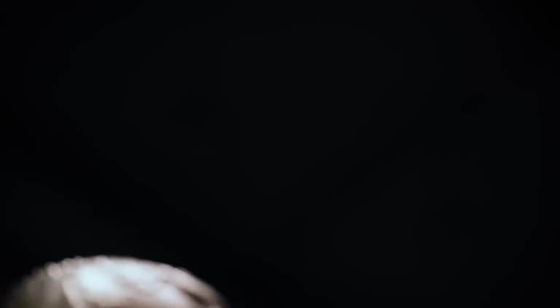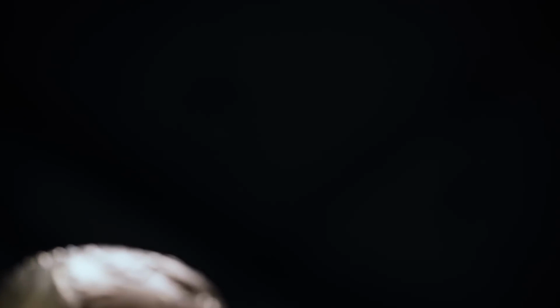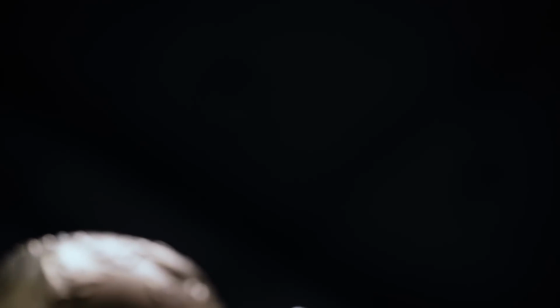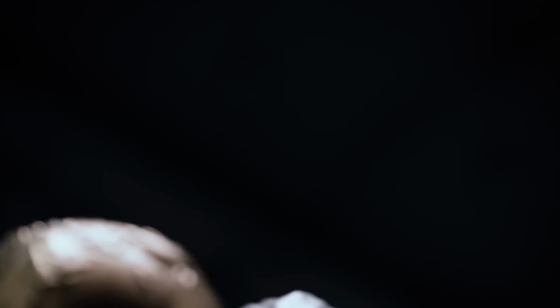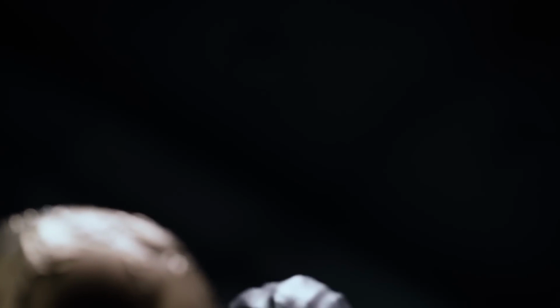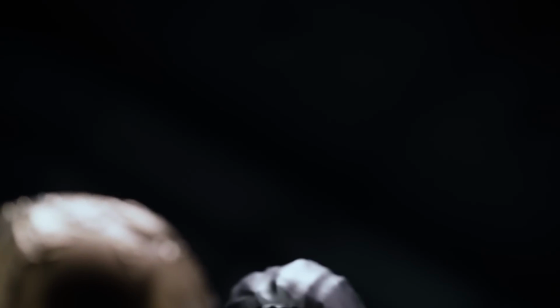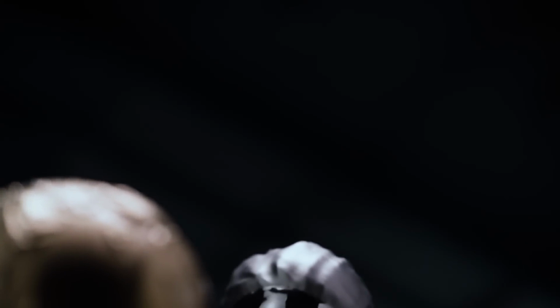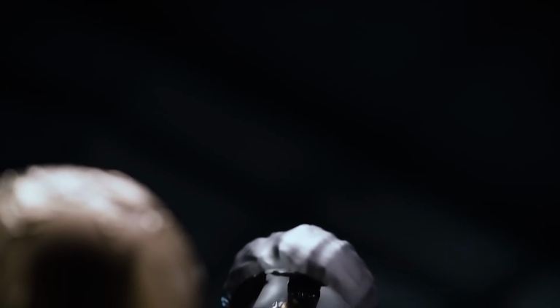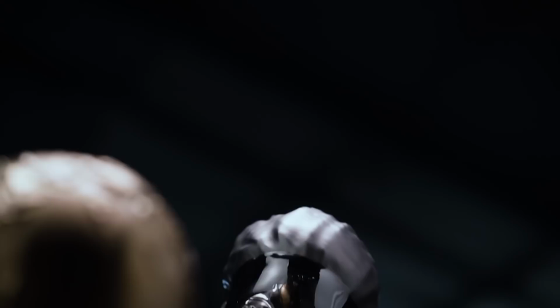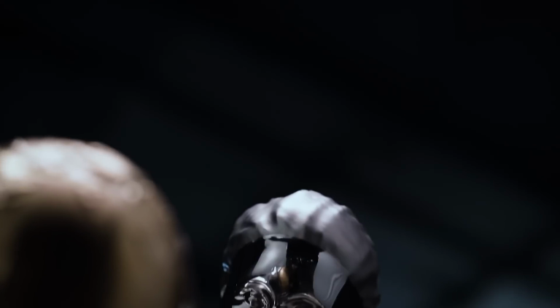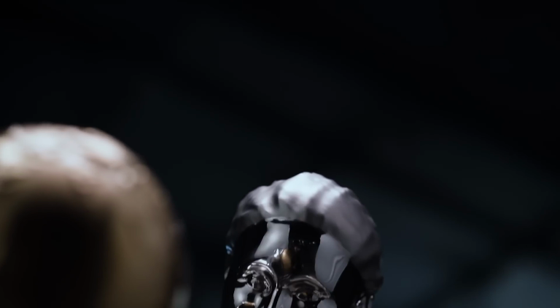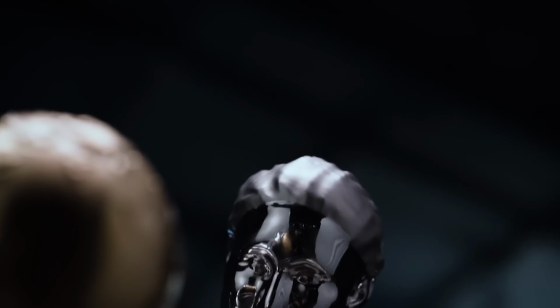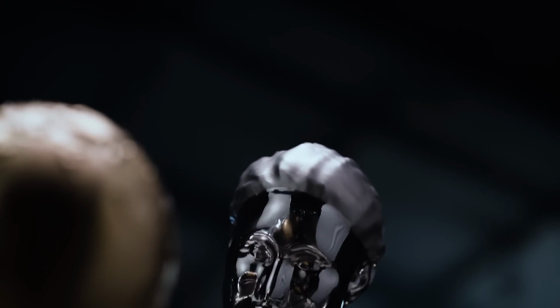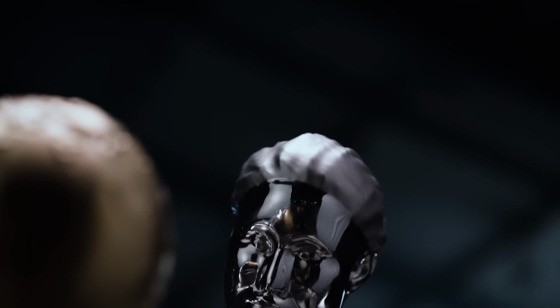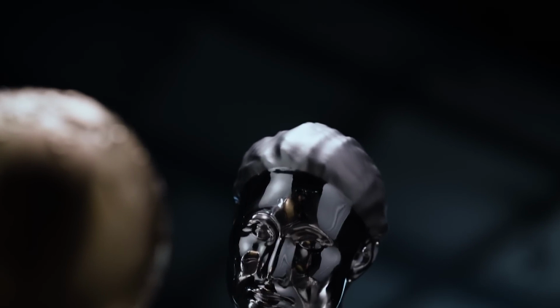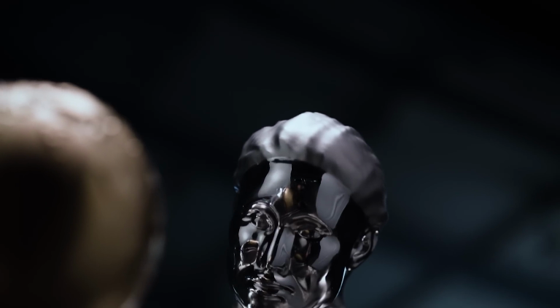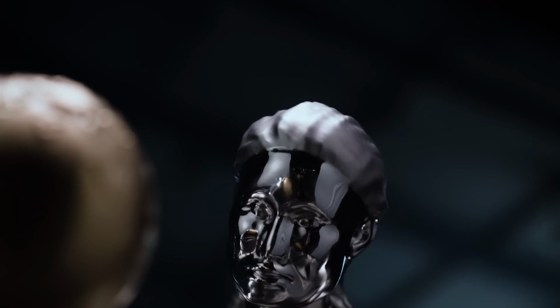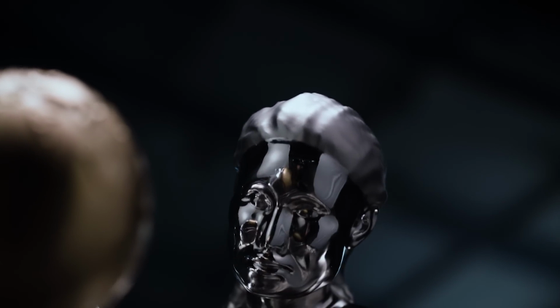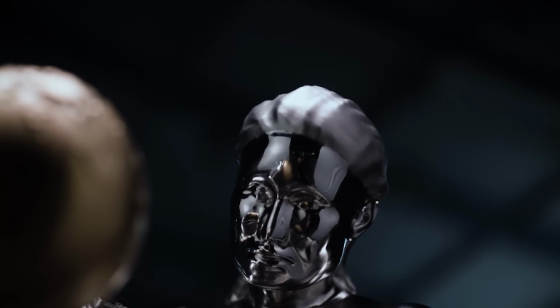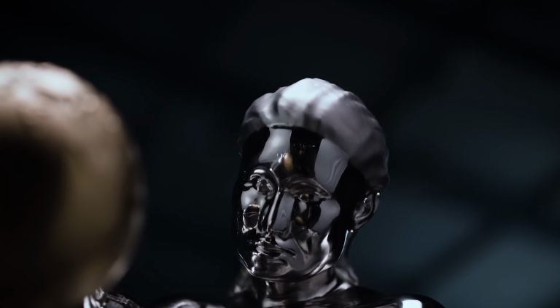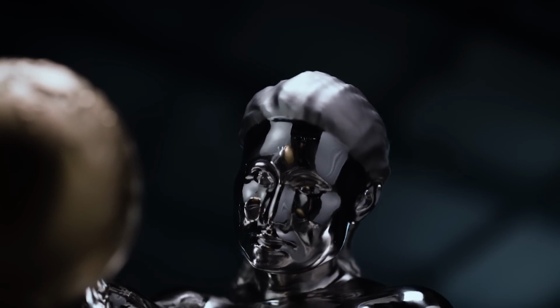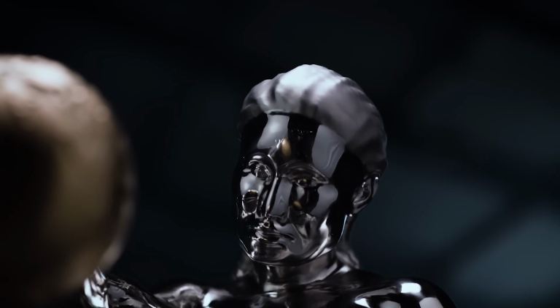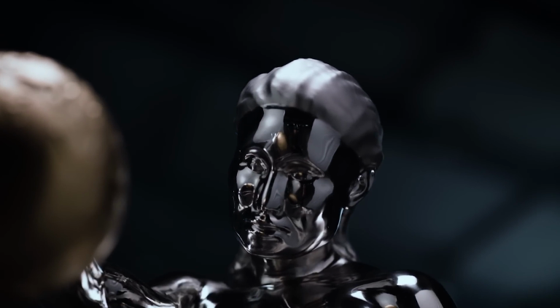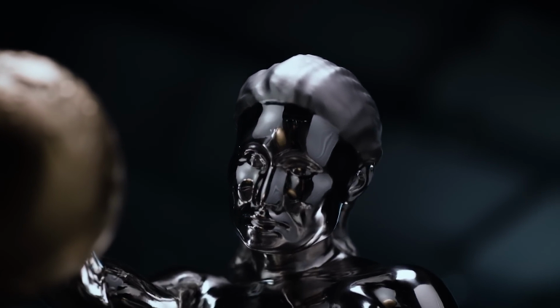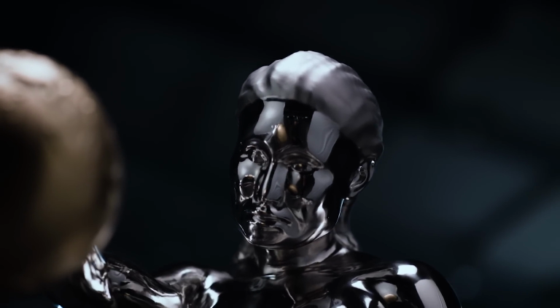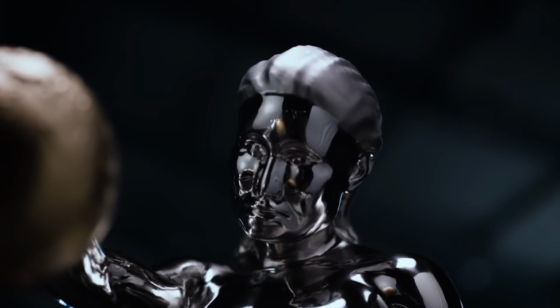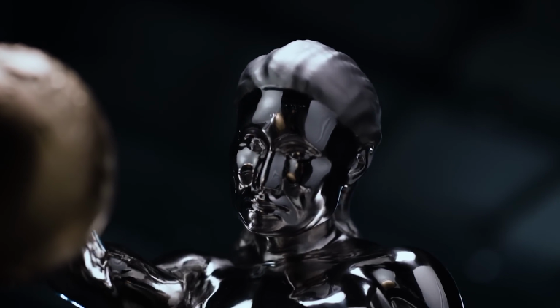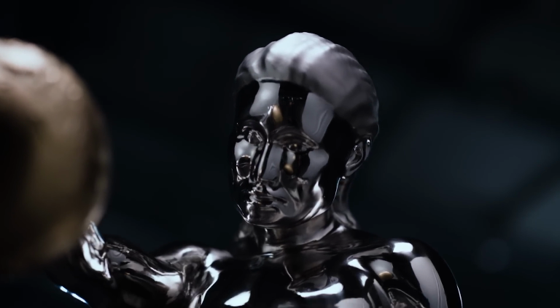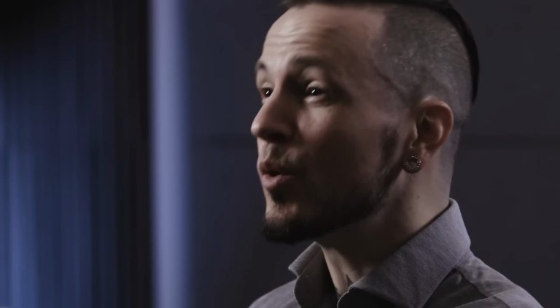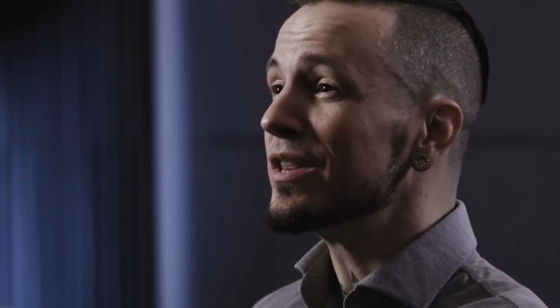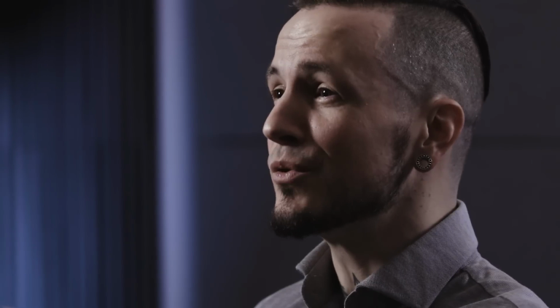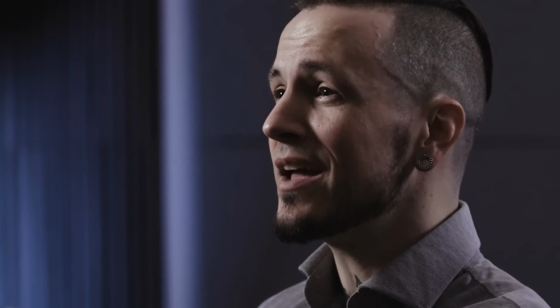What if you could bring five artists that lived 500 years apart back to life using AI? What would they create?